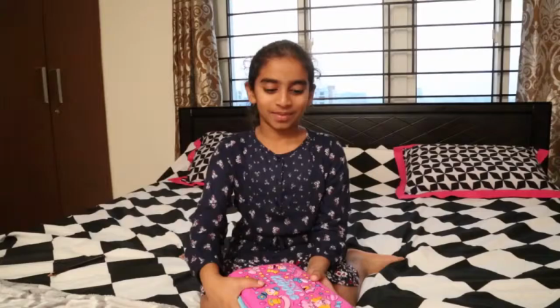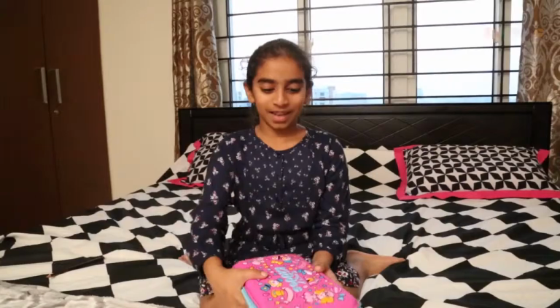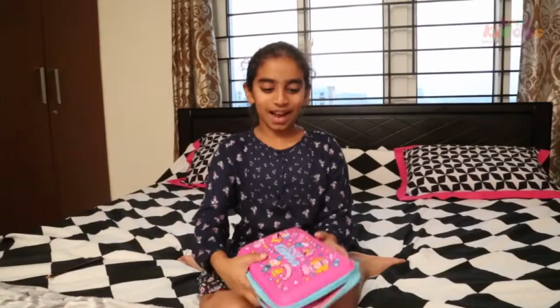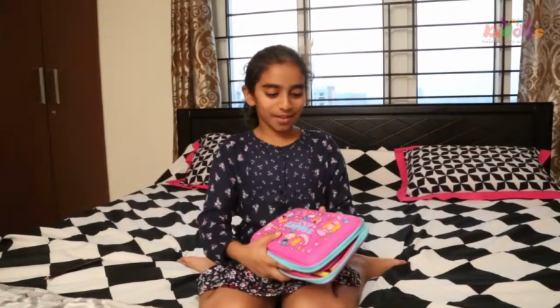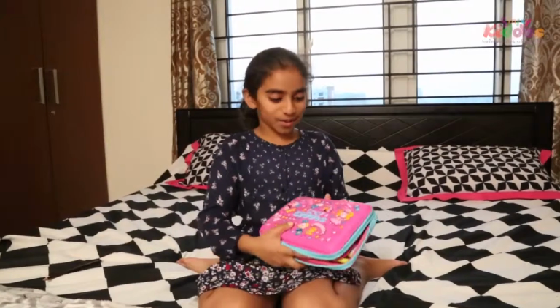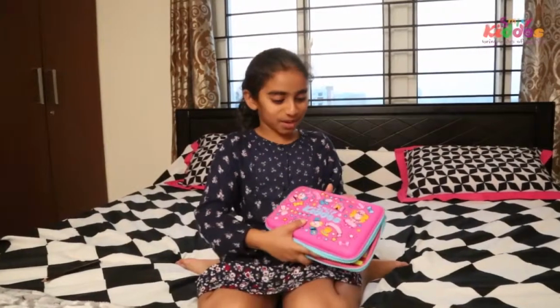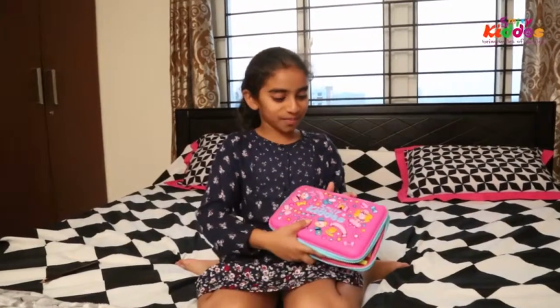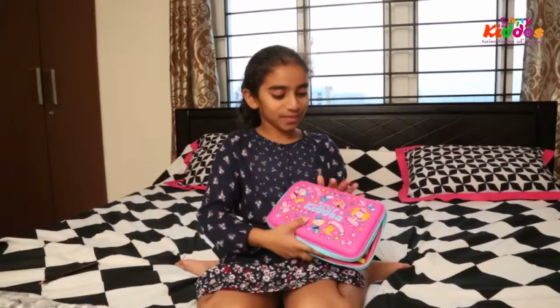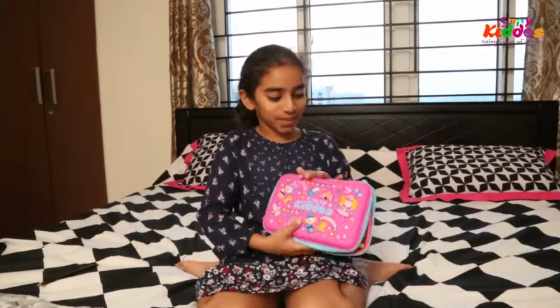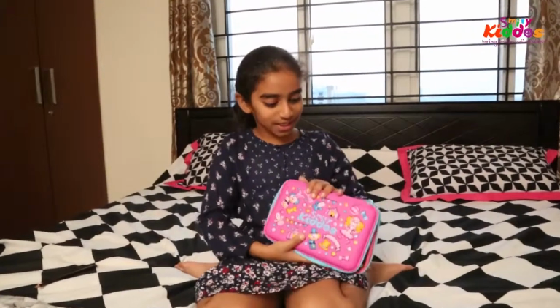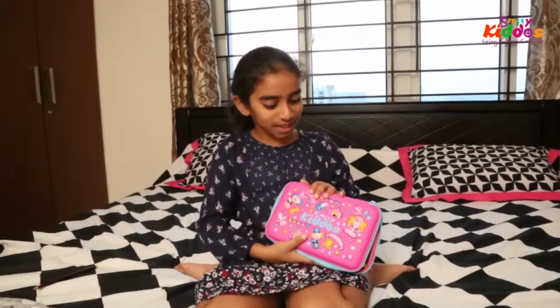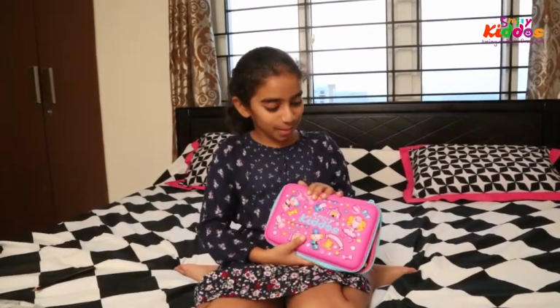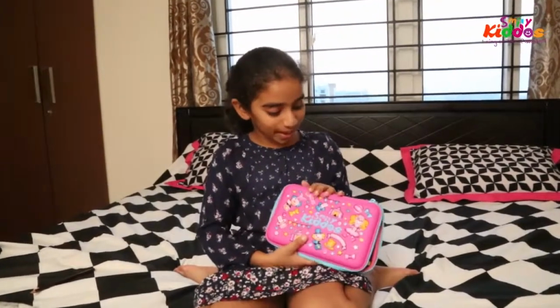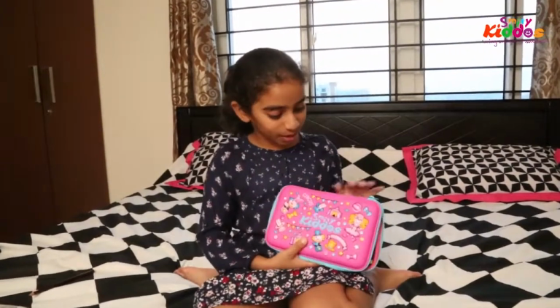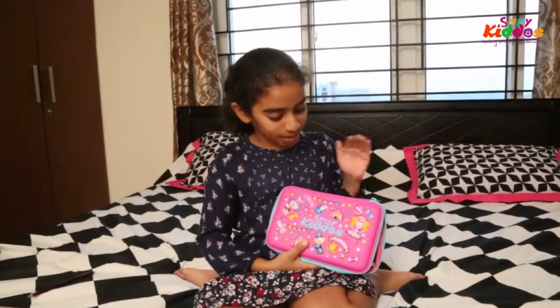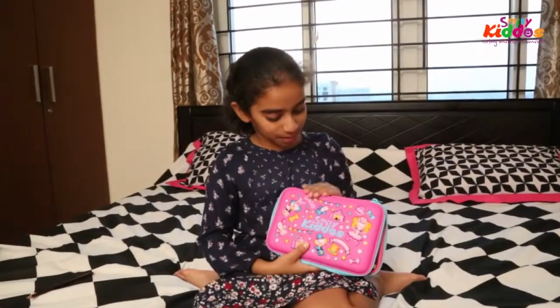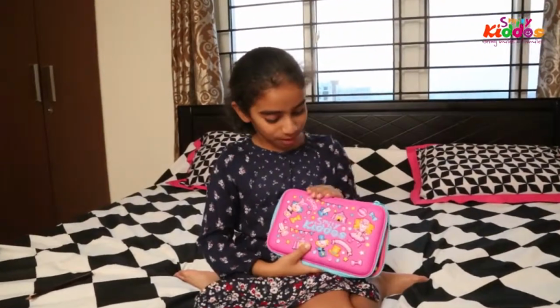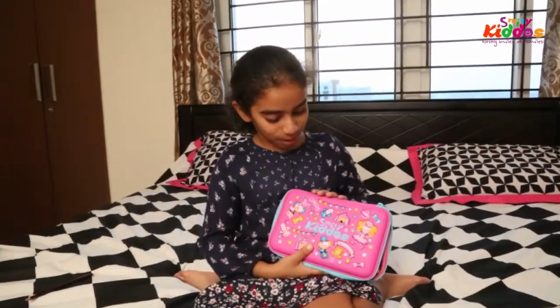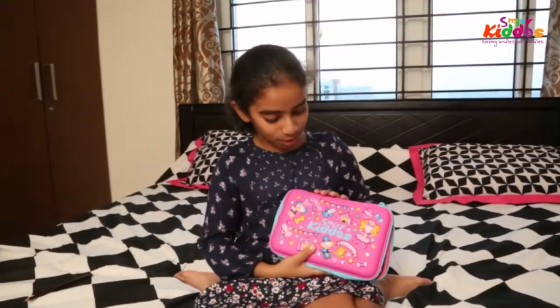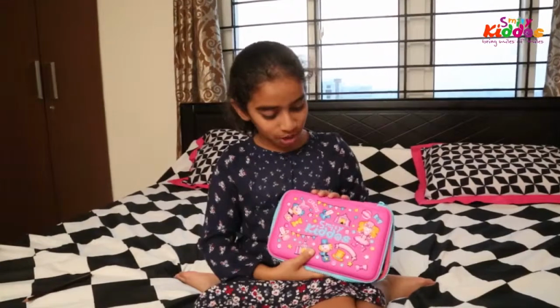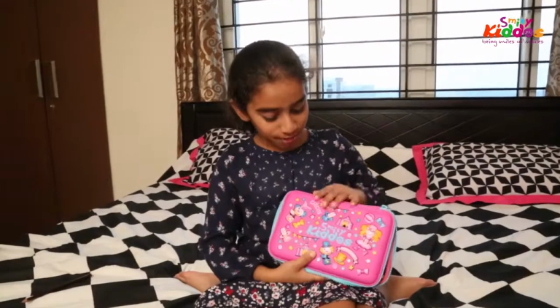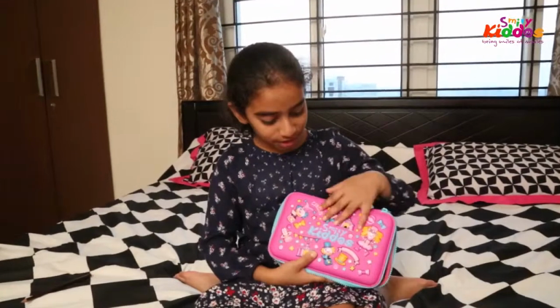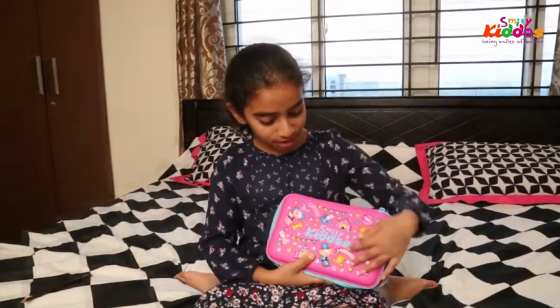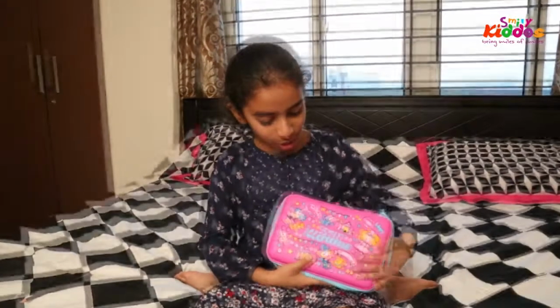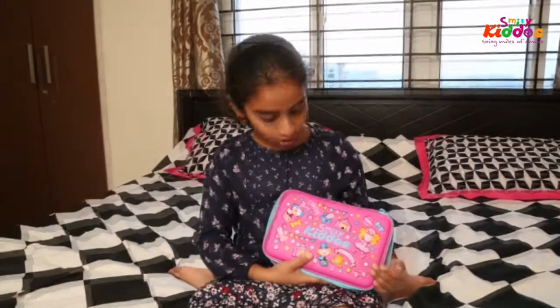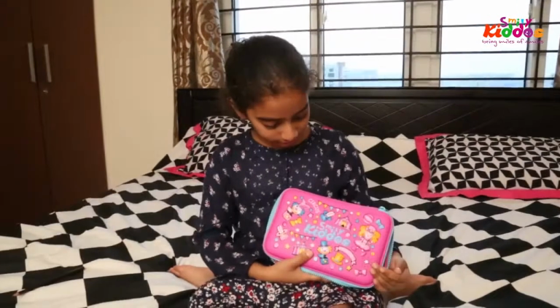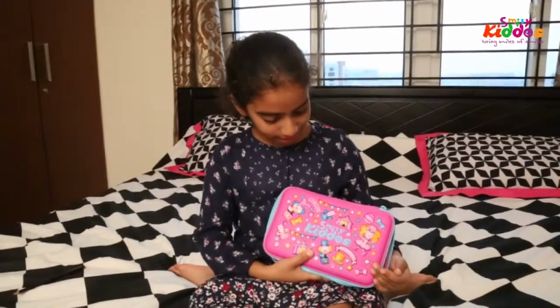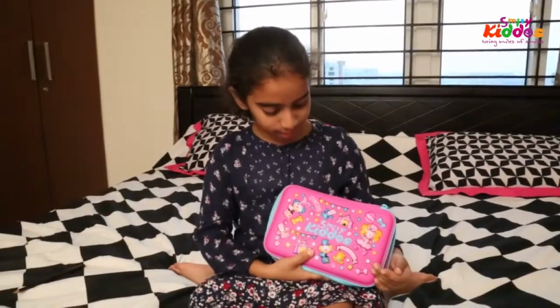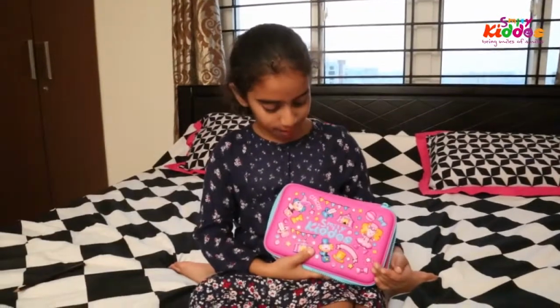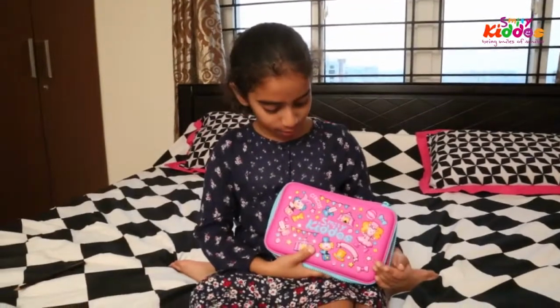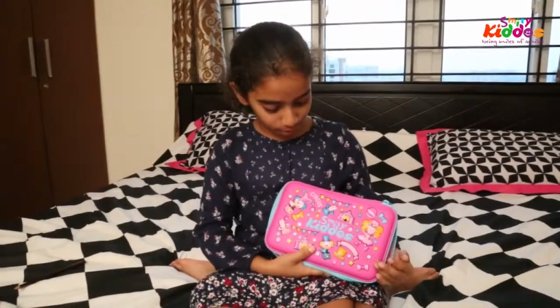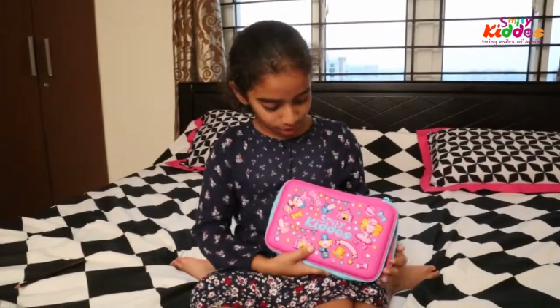Hi everyone! This is the Smiley Curious Pencil Pouch. This is the Hard Kiss Pencil Pouch.